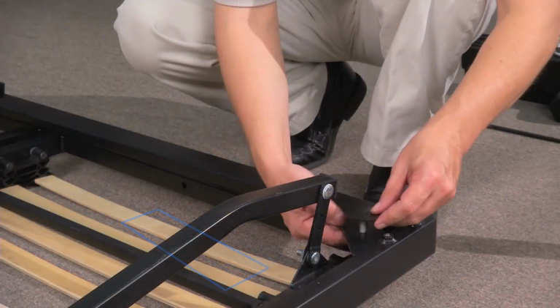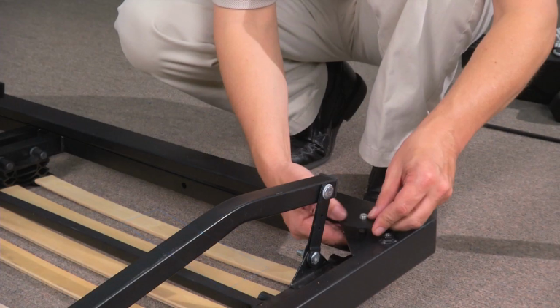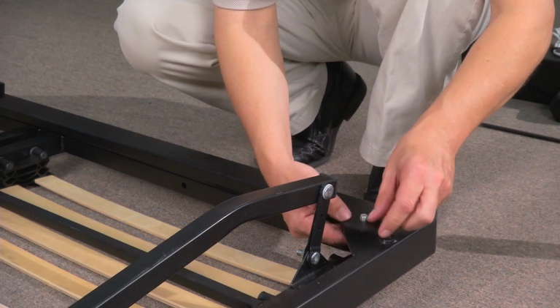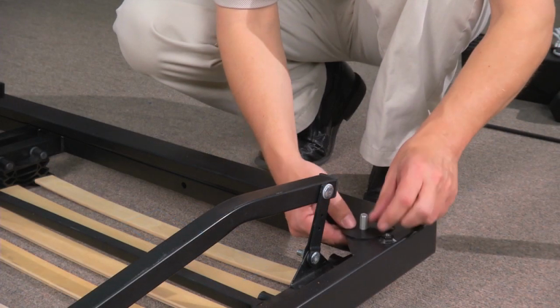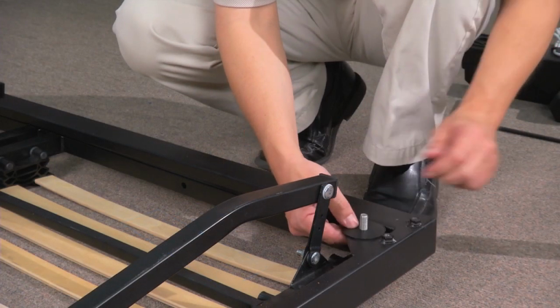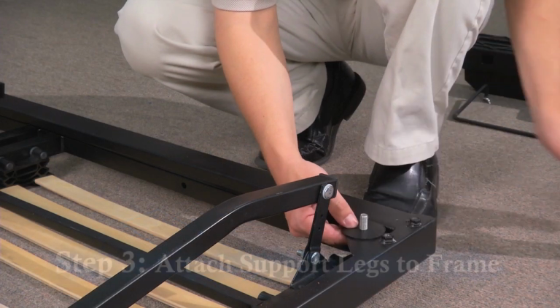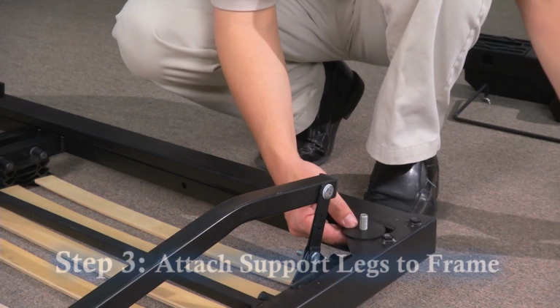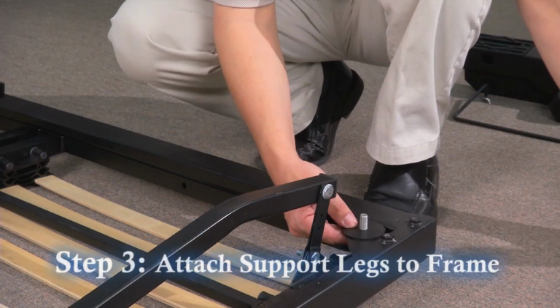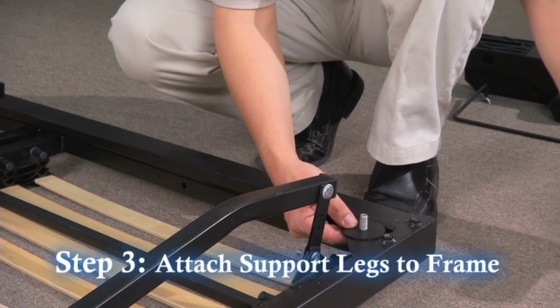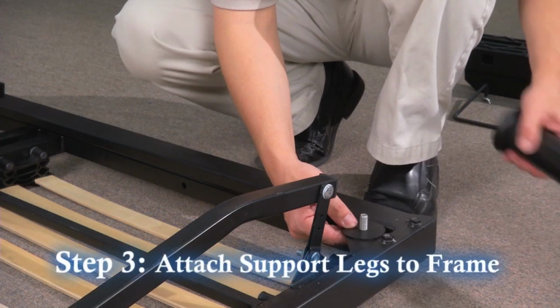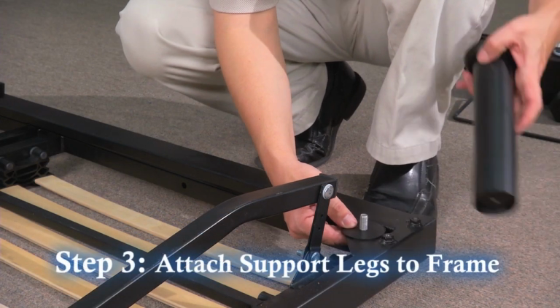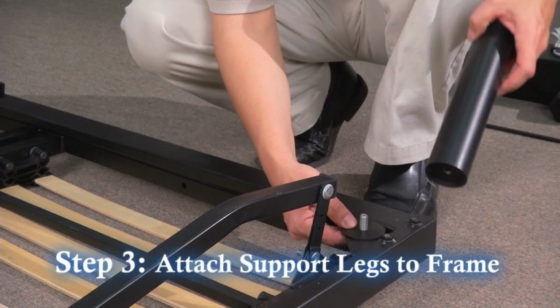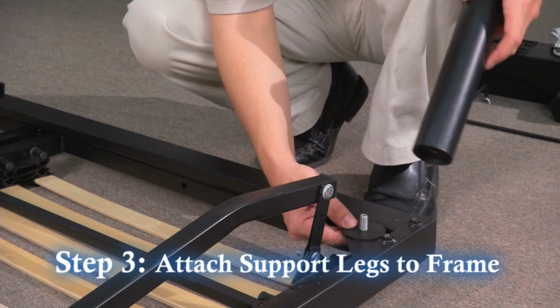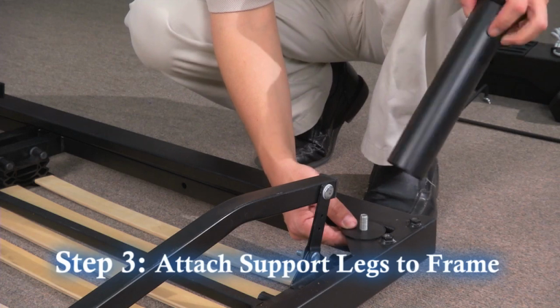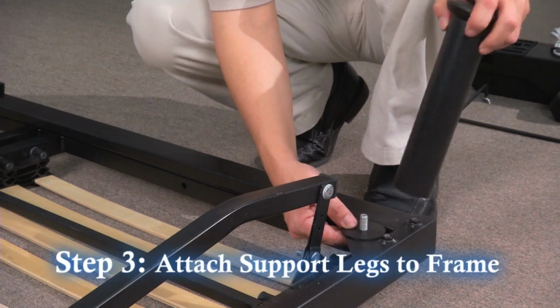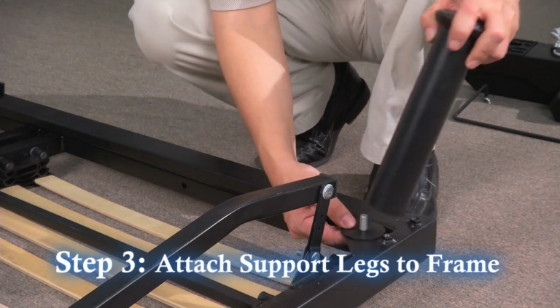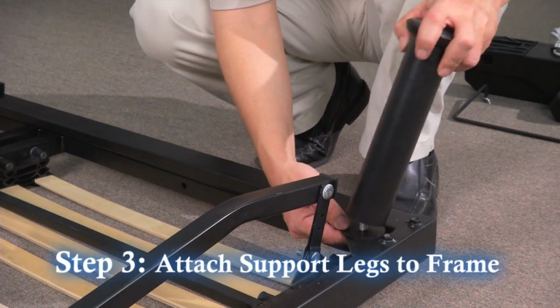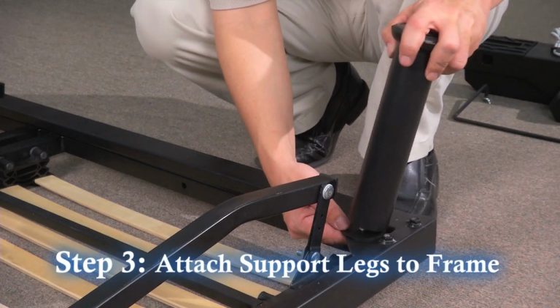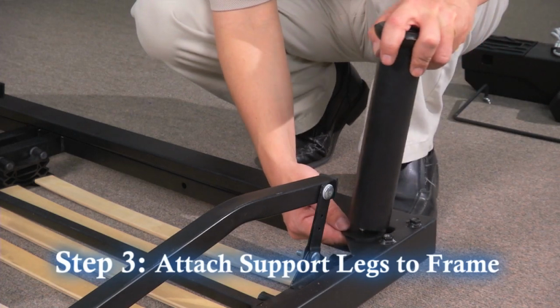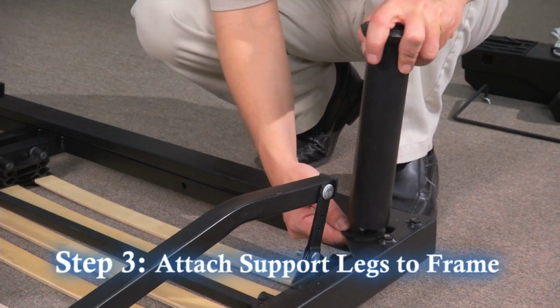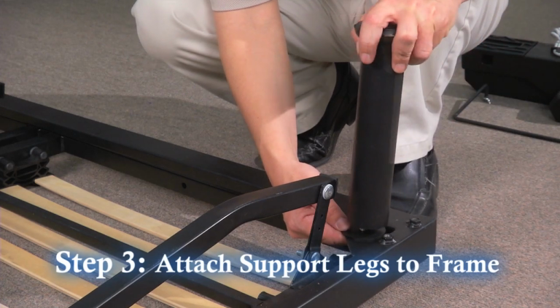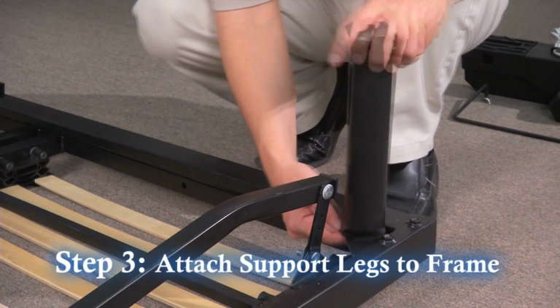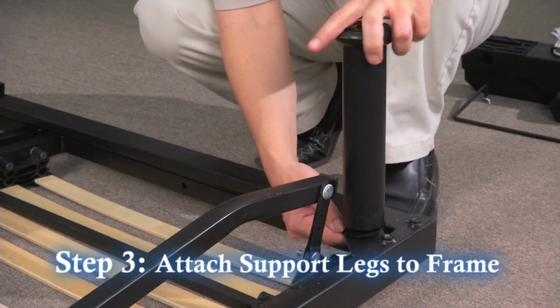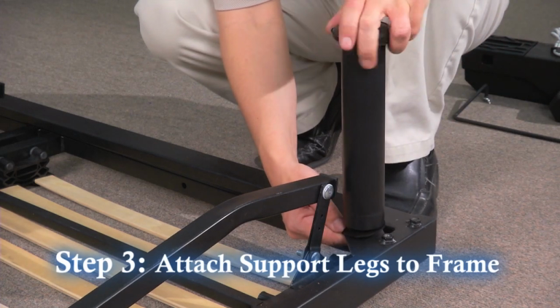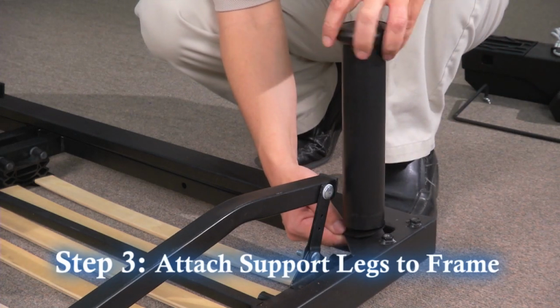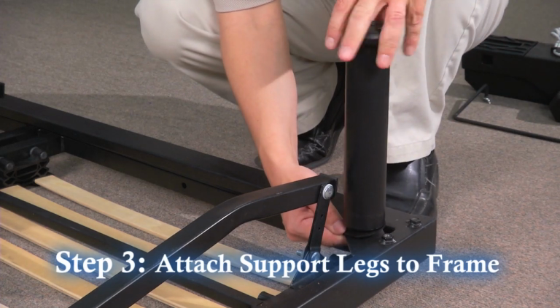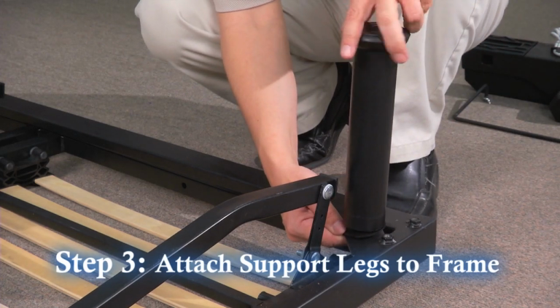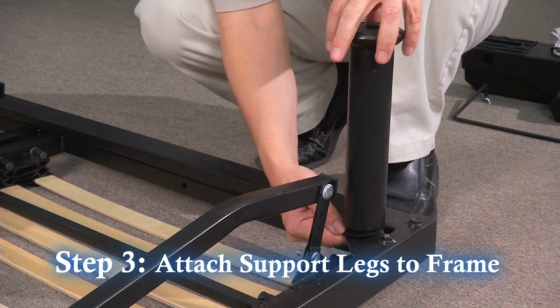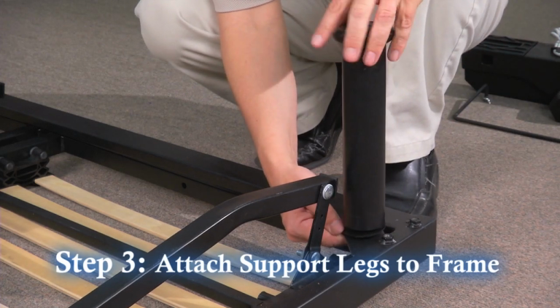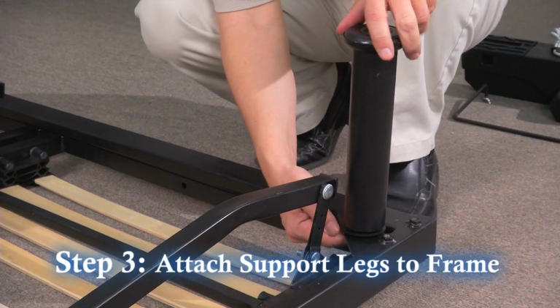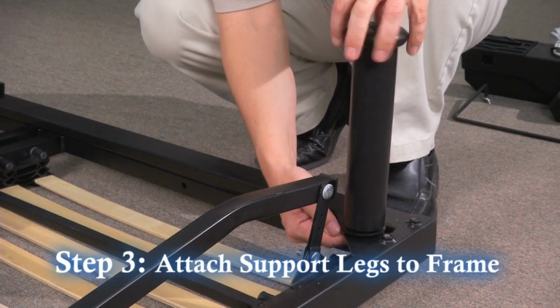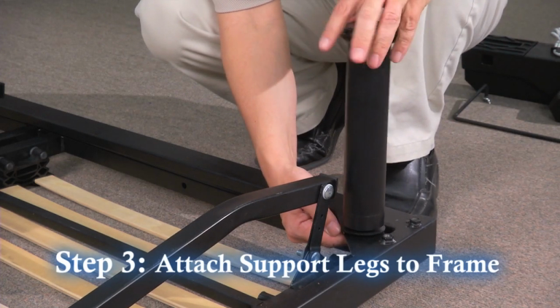Step 3. Attach the four outer legs and one center support leg to the frame.